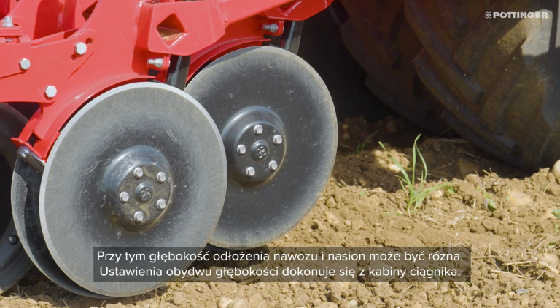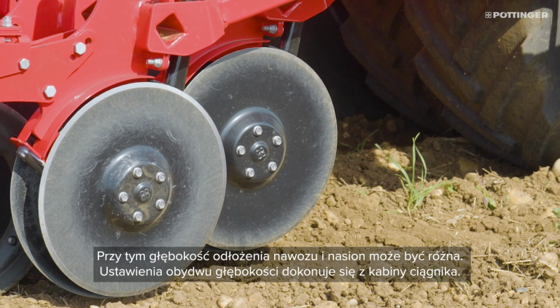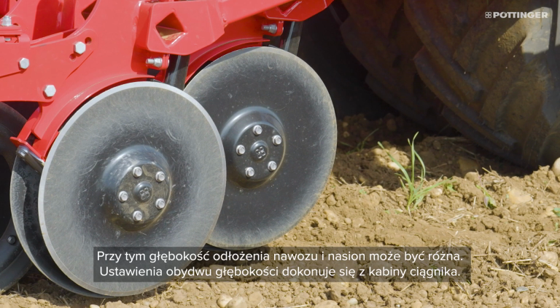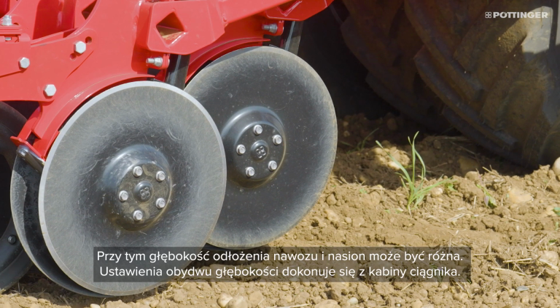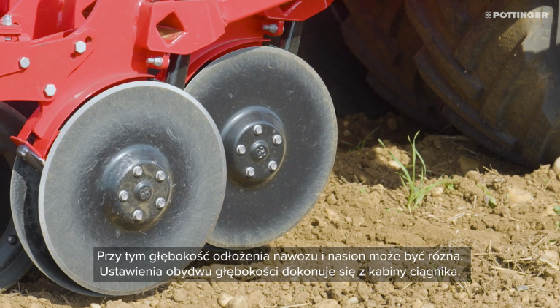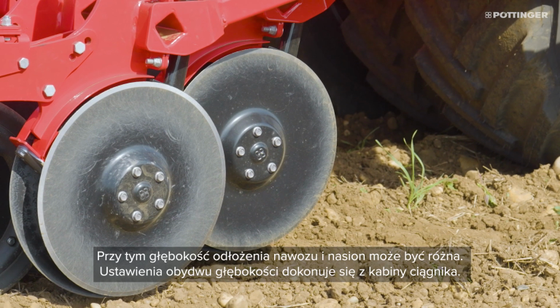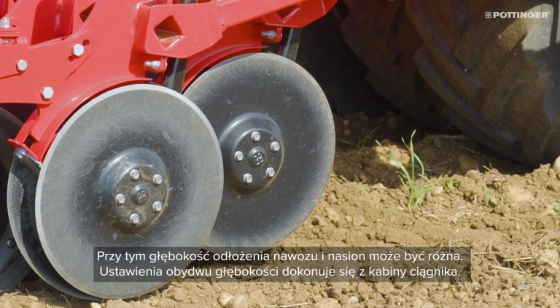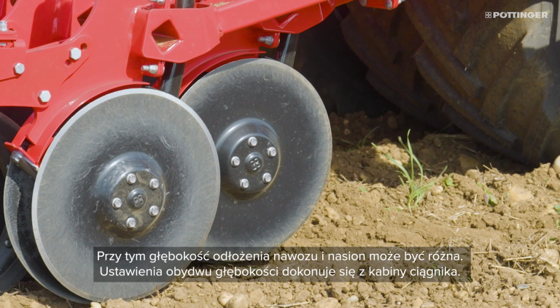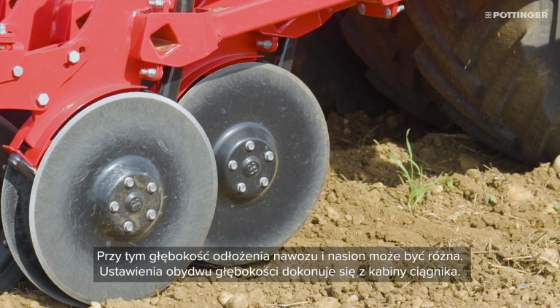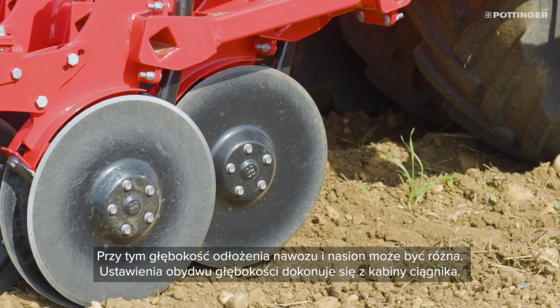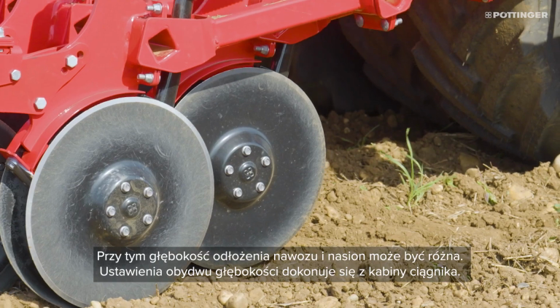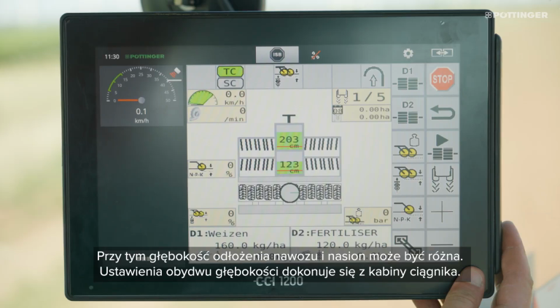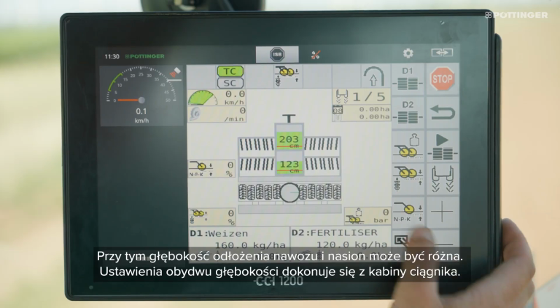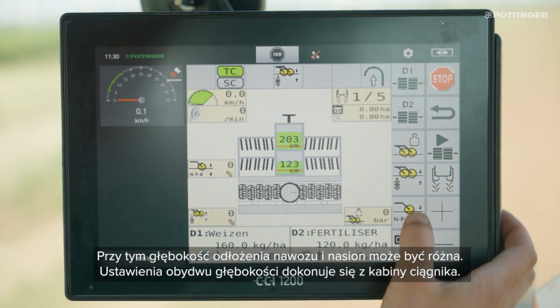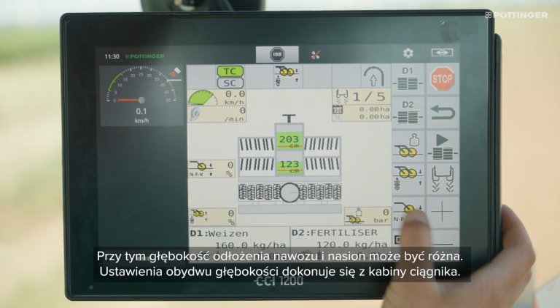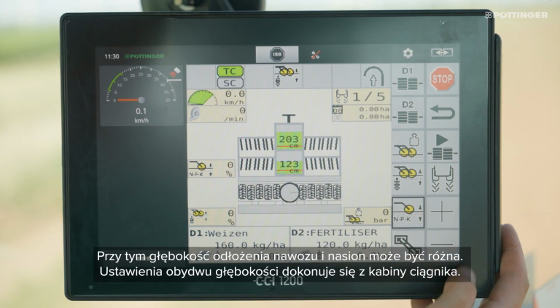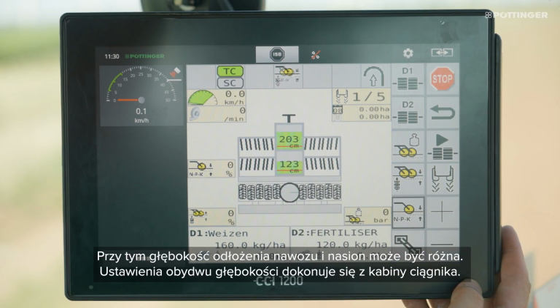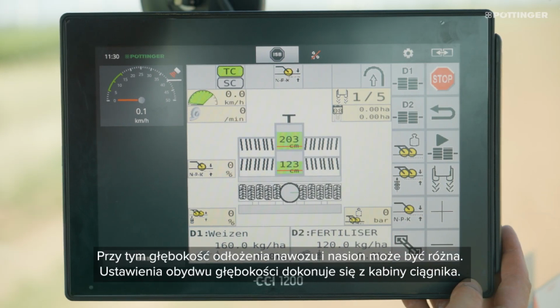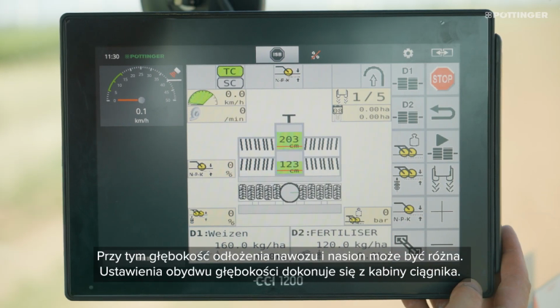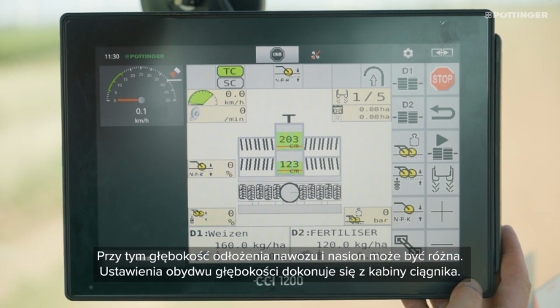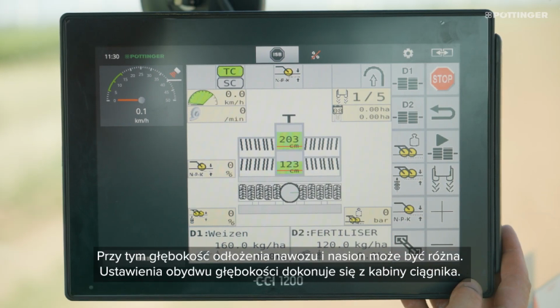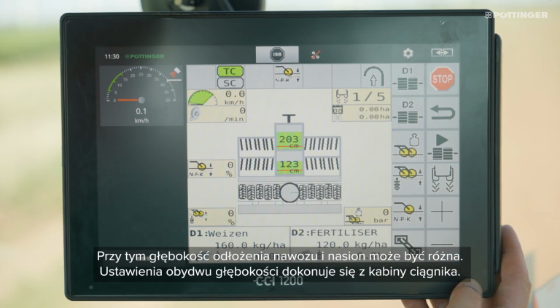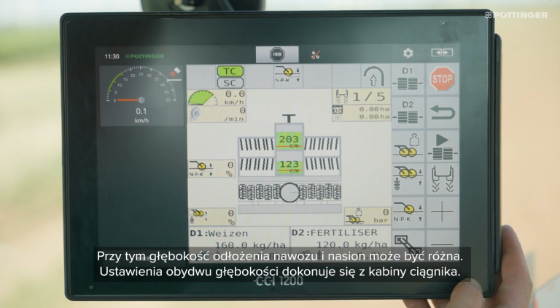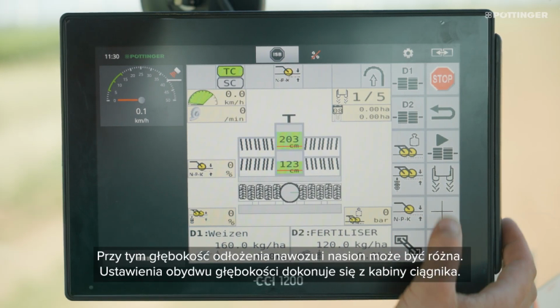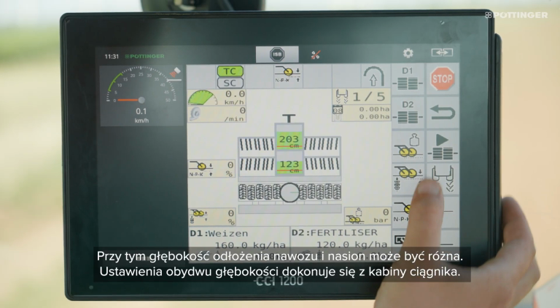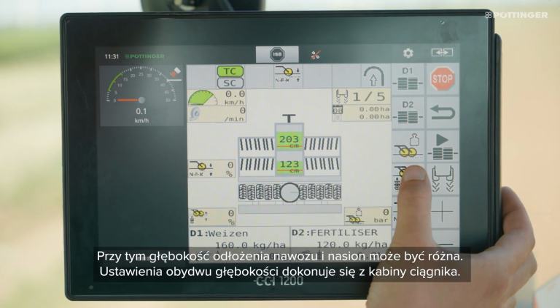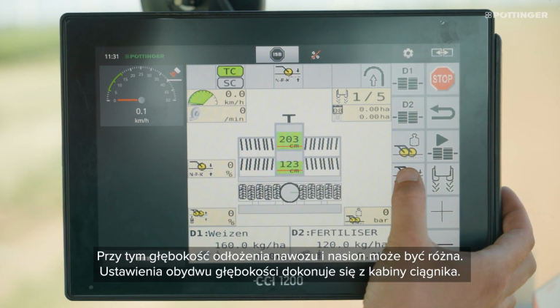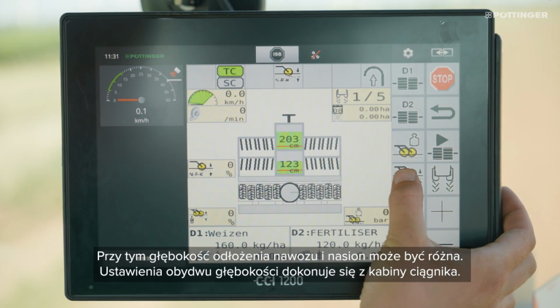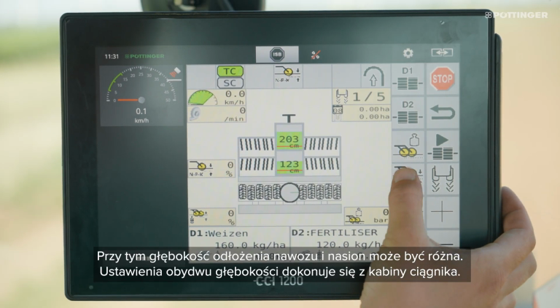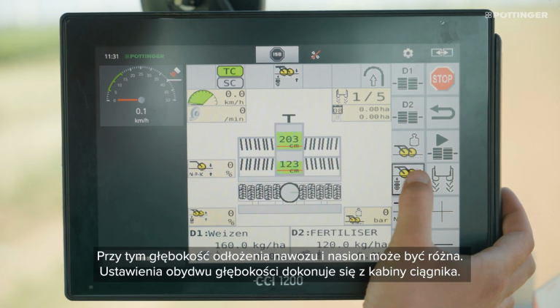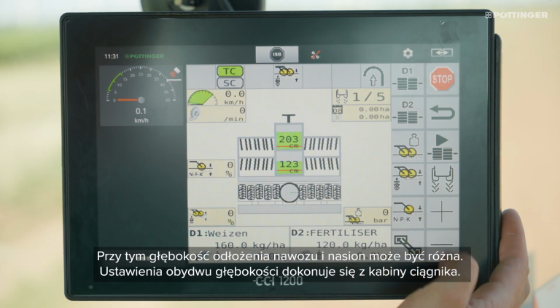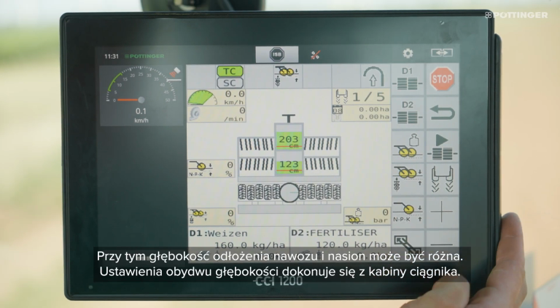At the same time, the placement depth of fertilizer and seed can be set individually from the cab.